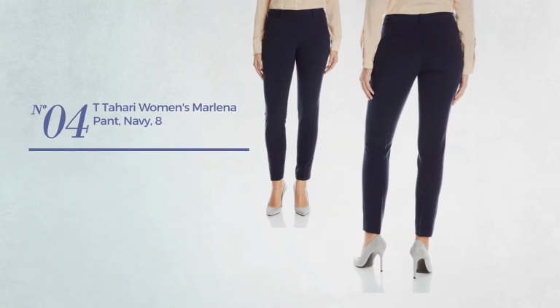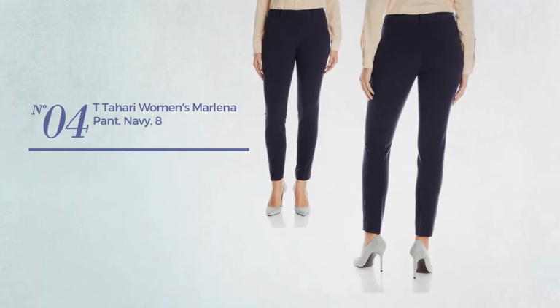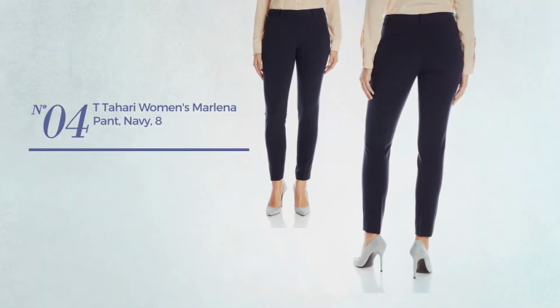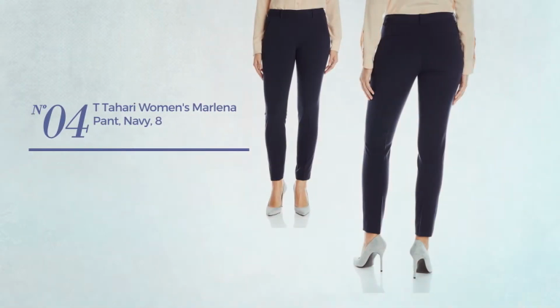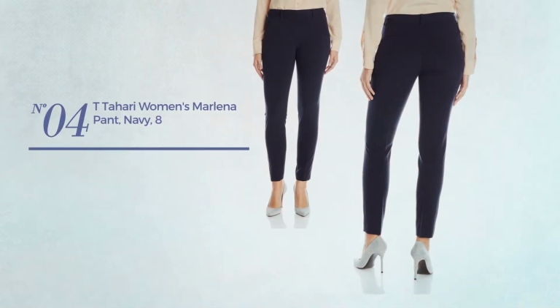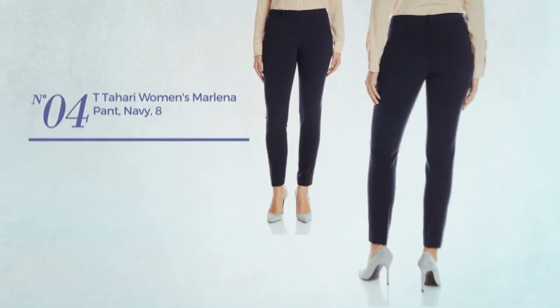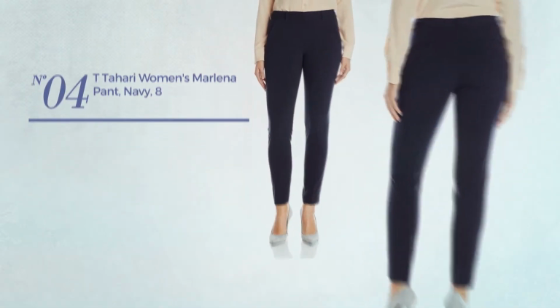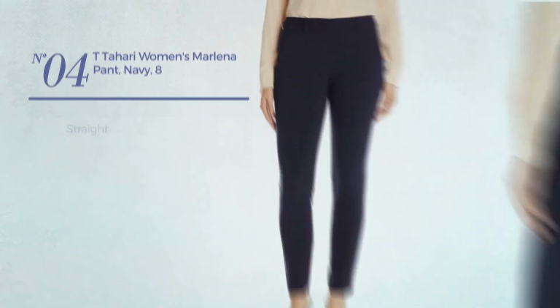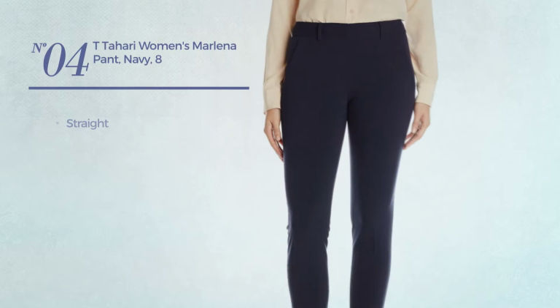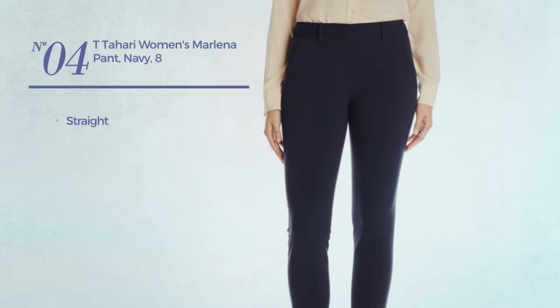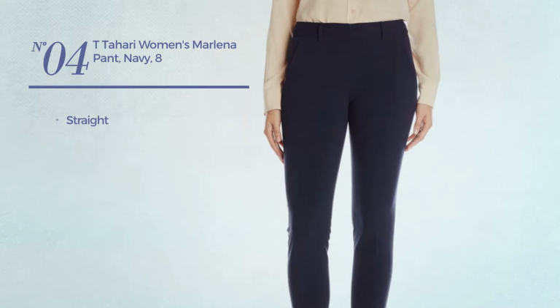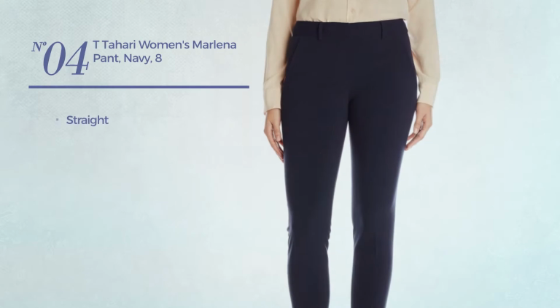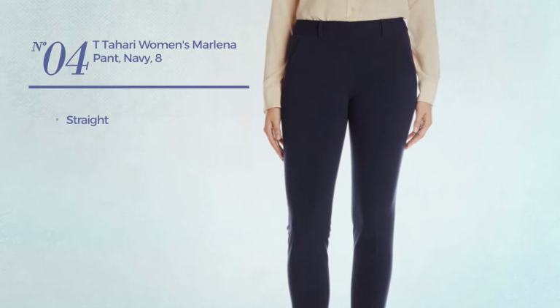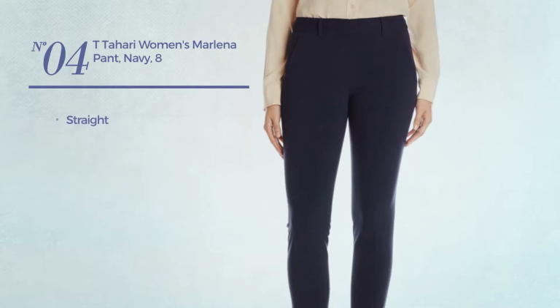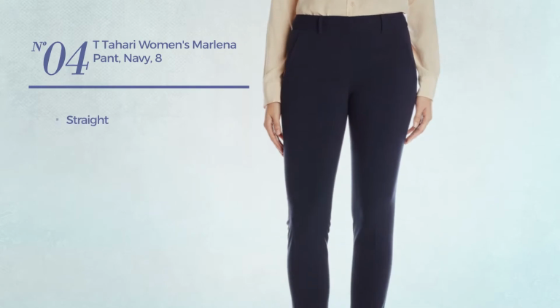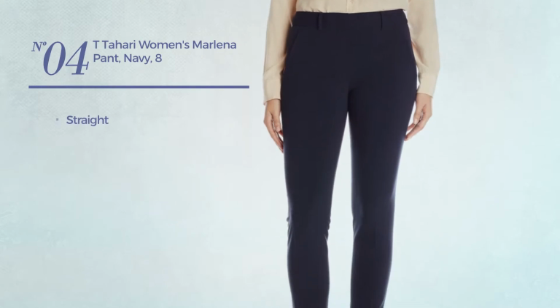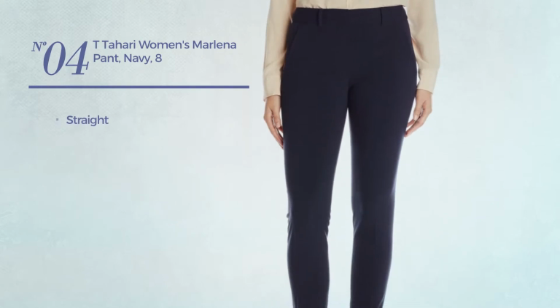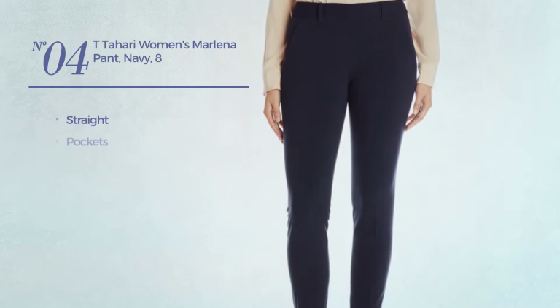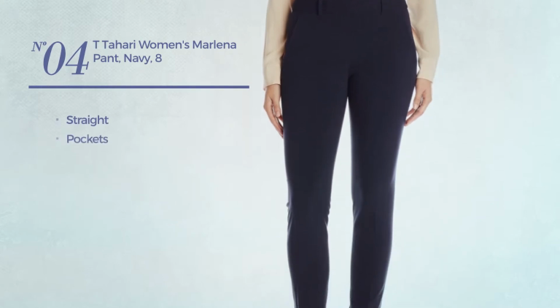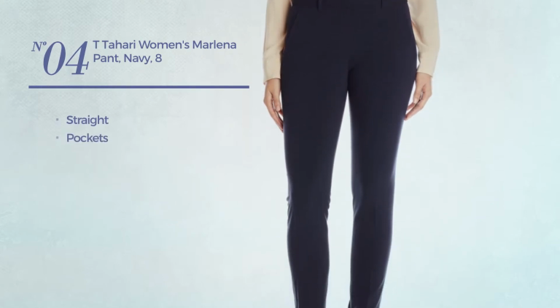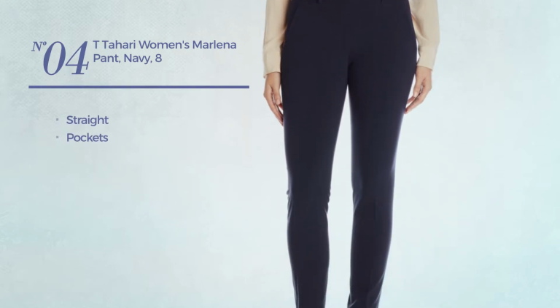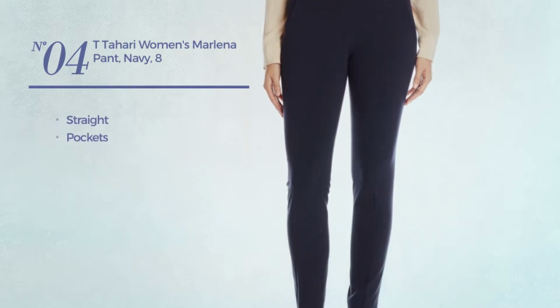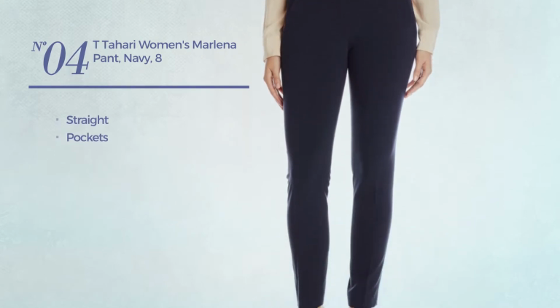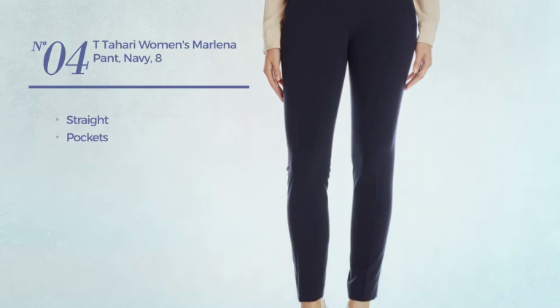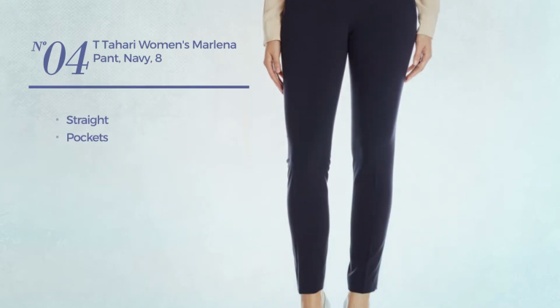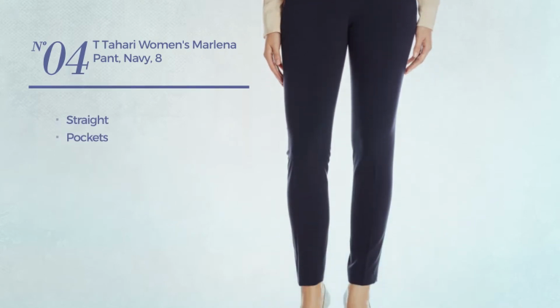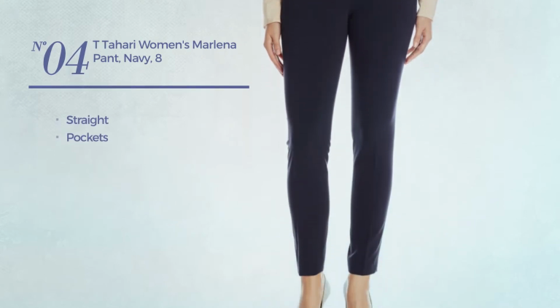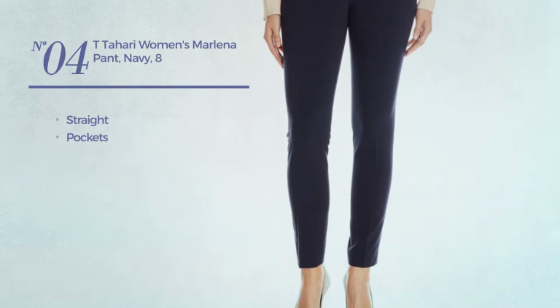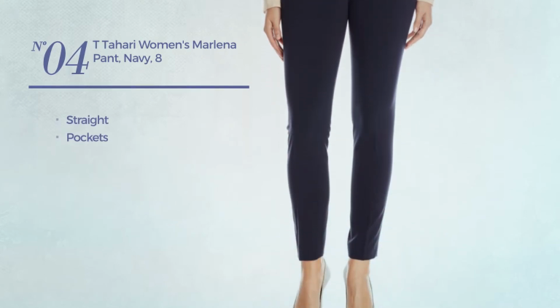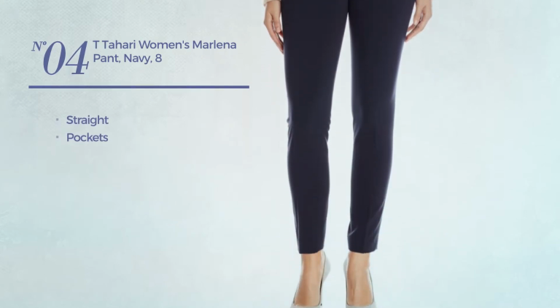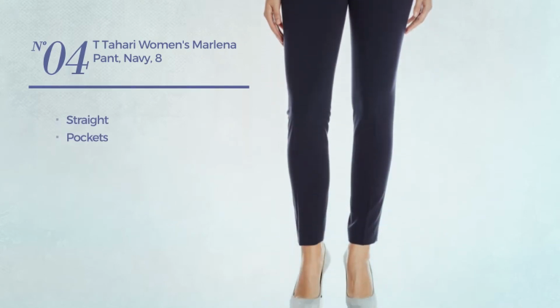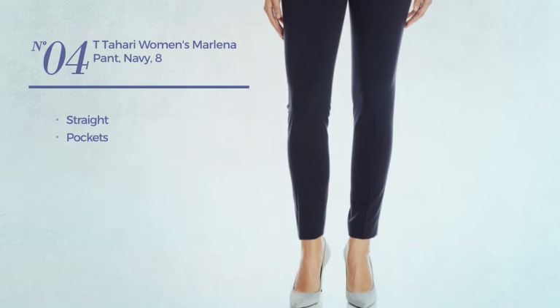Number 4, a straight garment with pockets. Available in 2 colors.